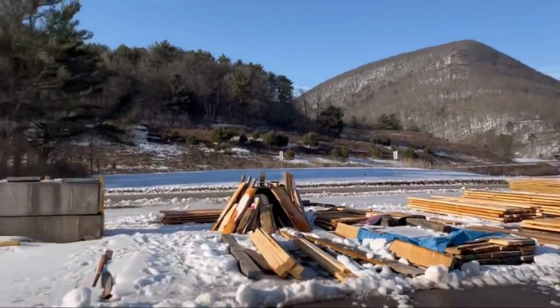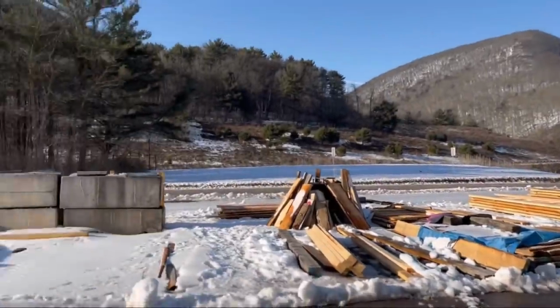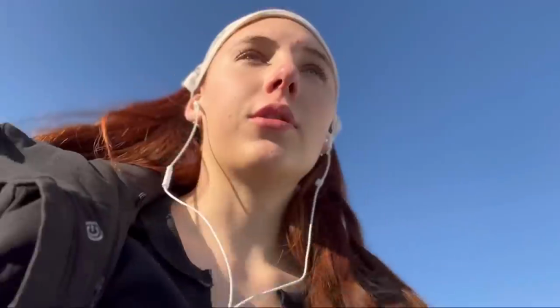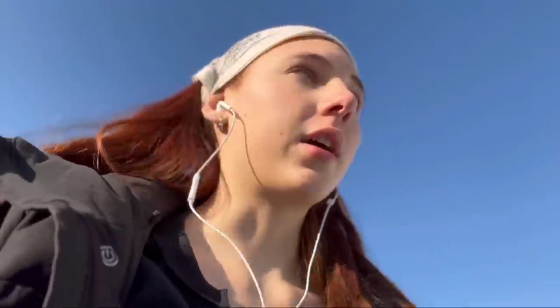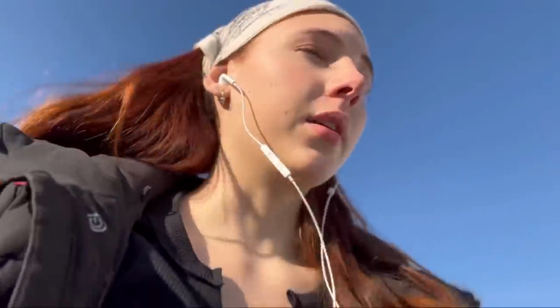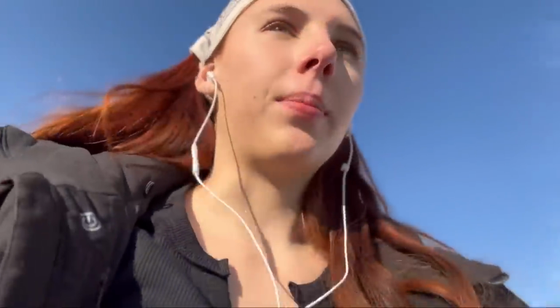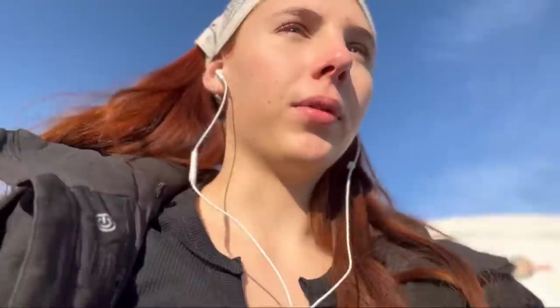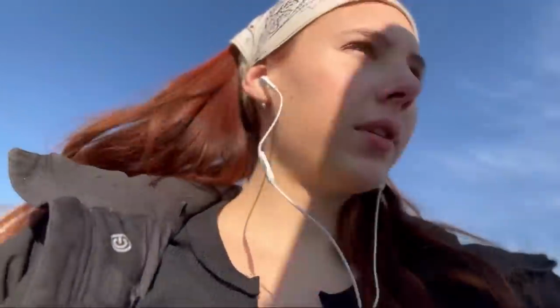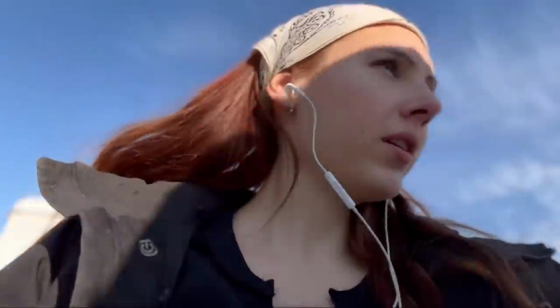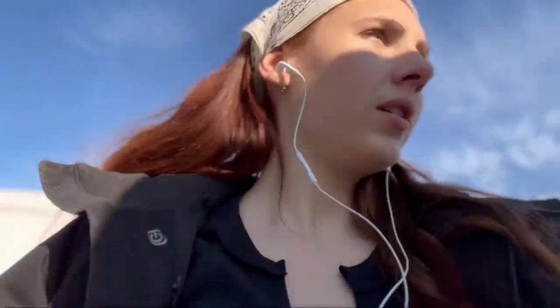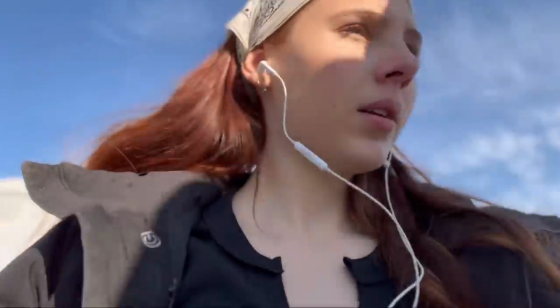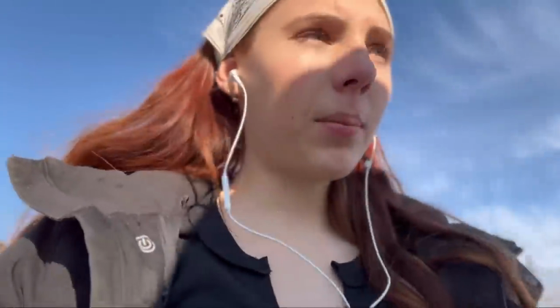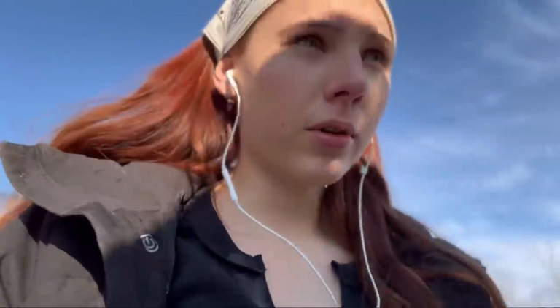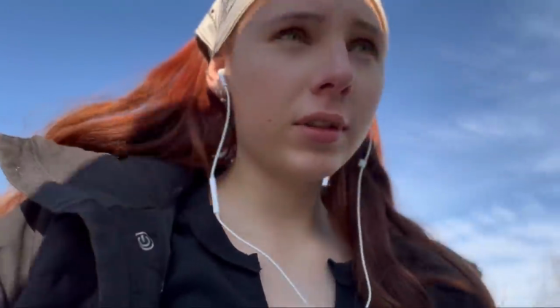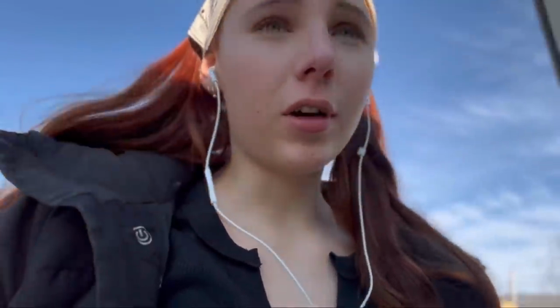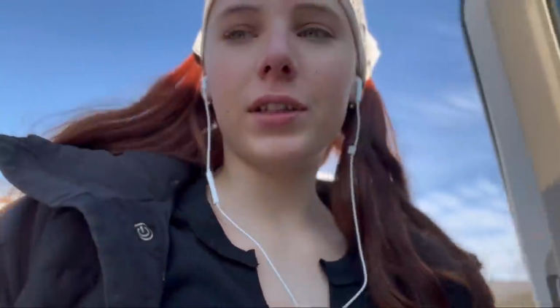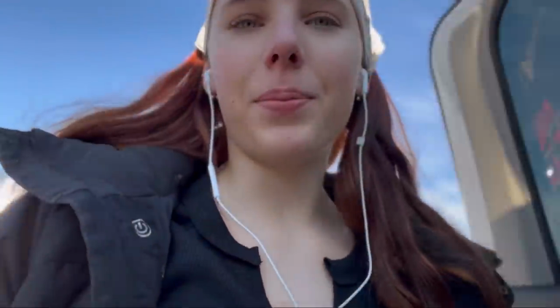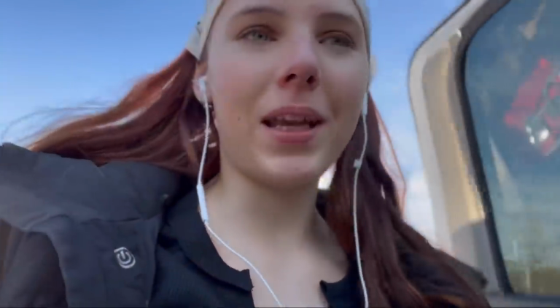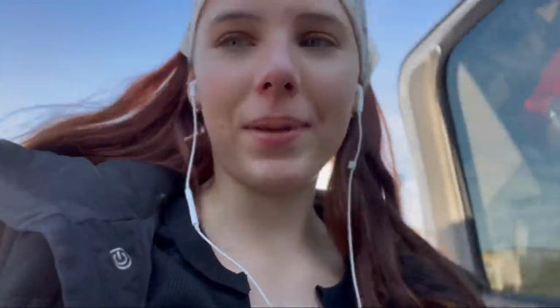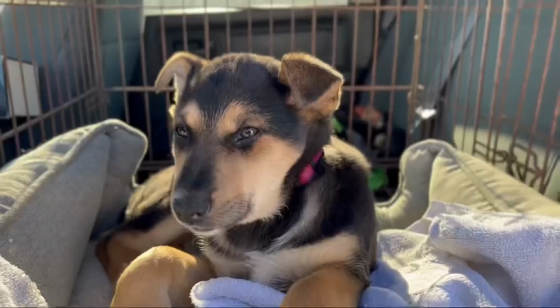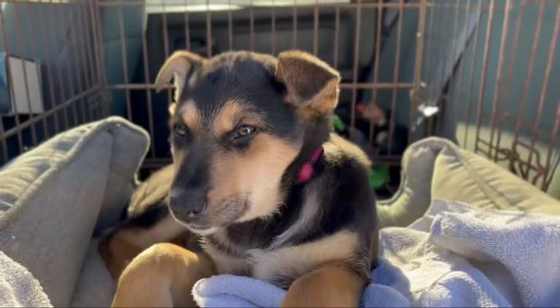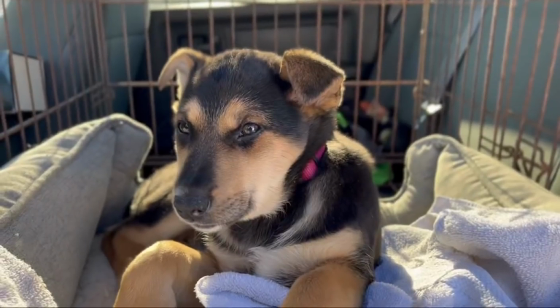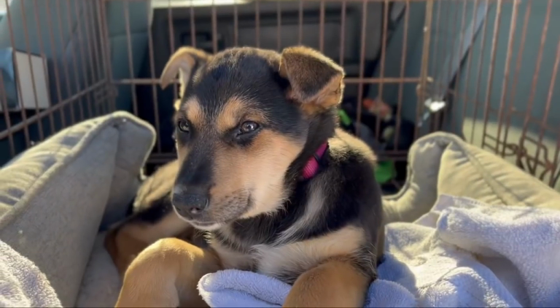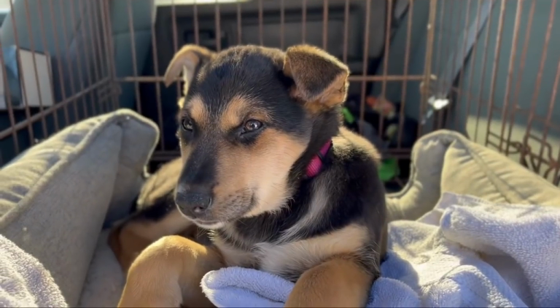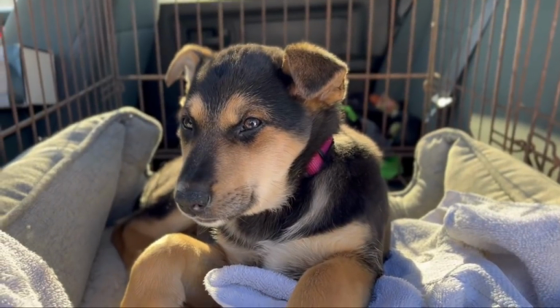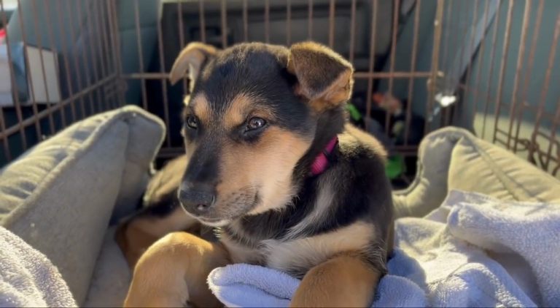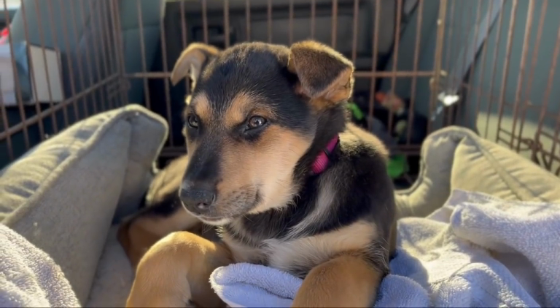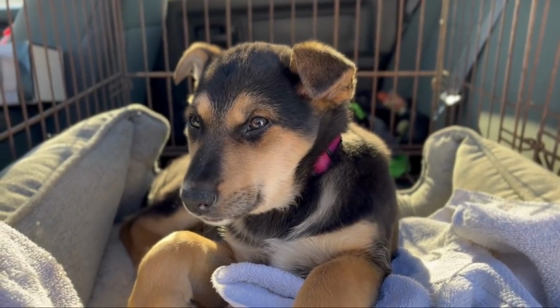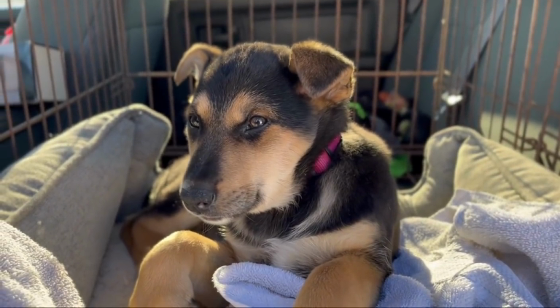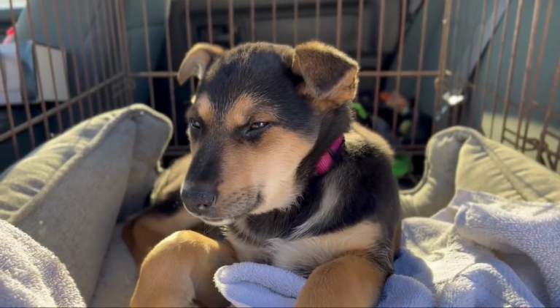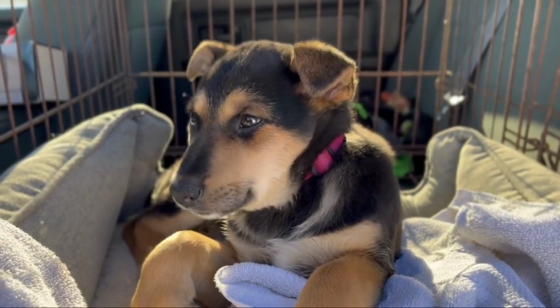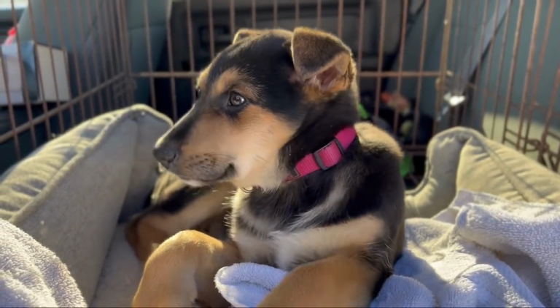Let's go check on the puppies! Oh, what's up baby? It's a little sleepy tiny baby.